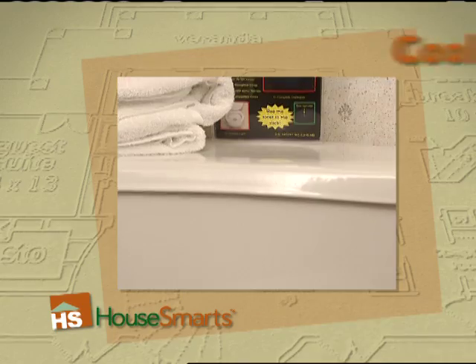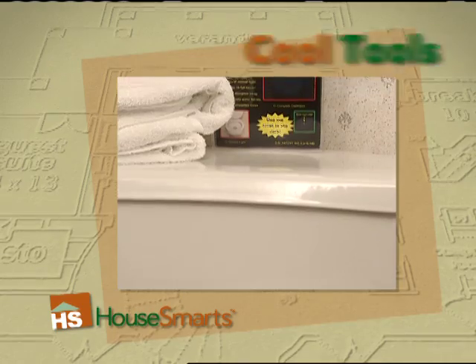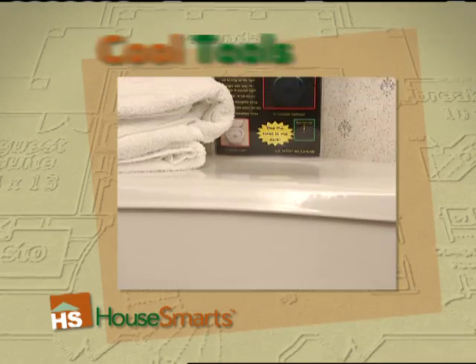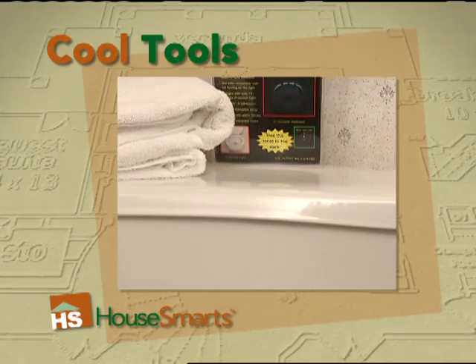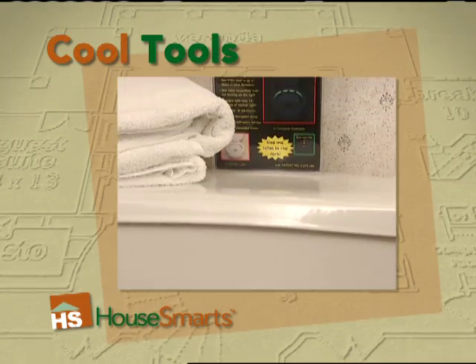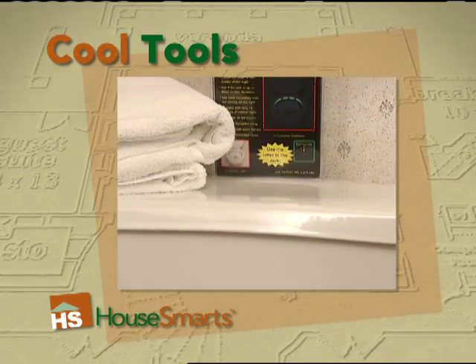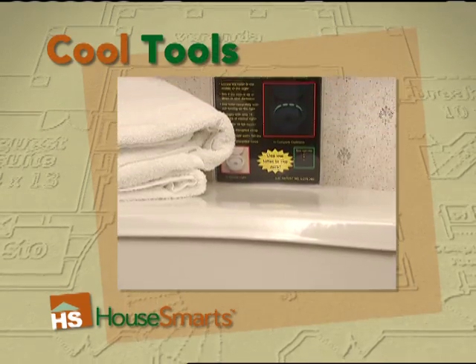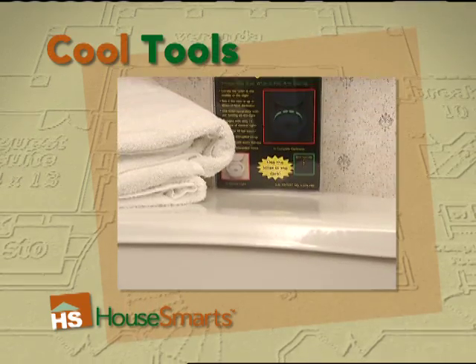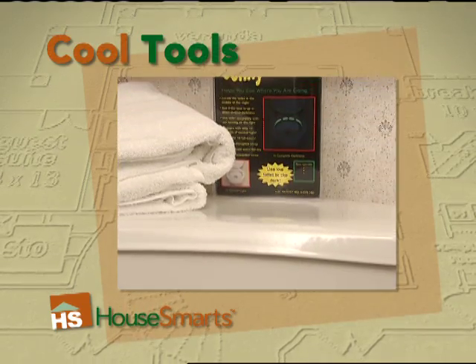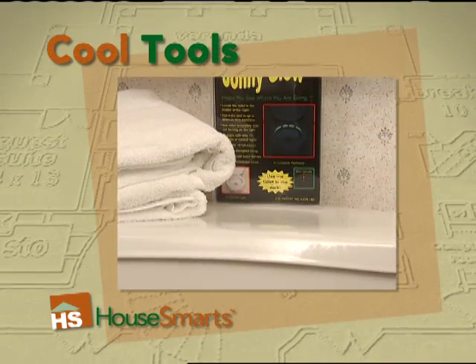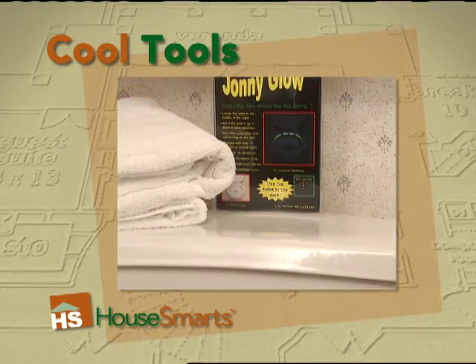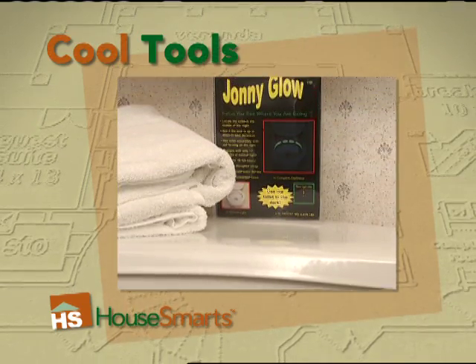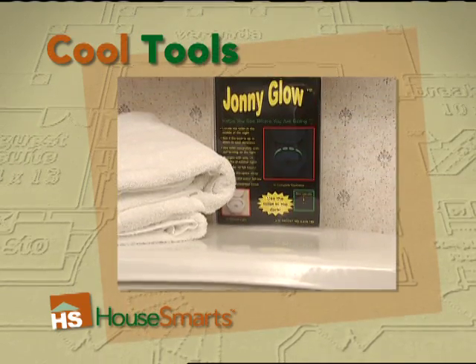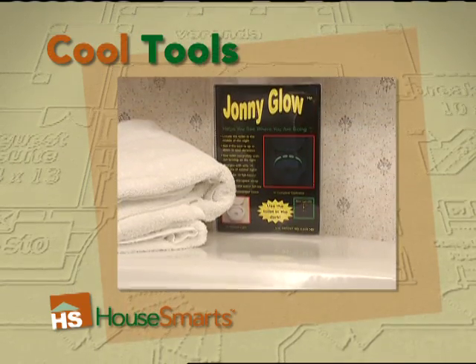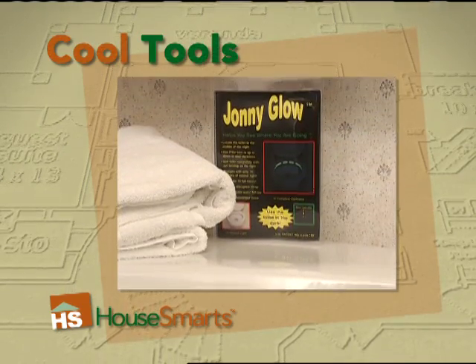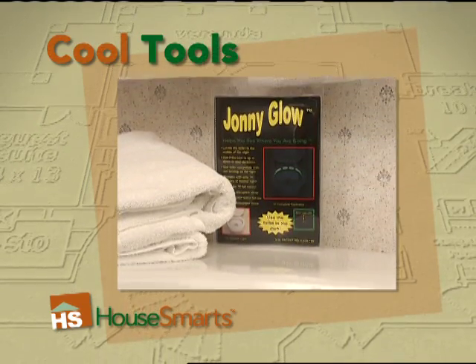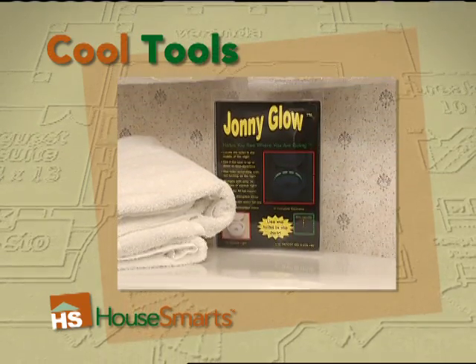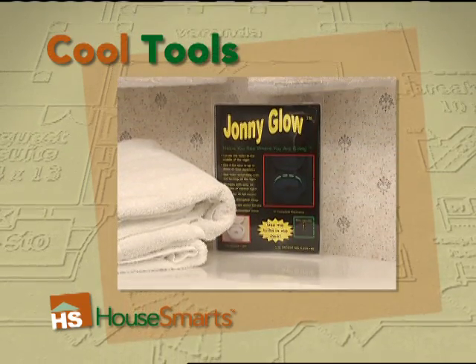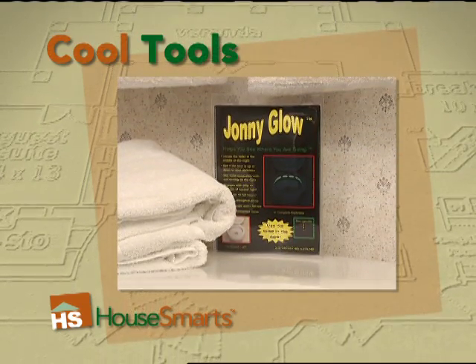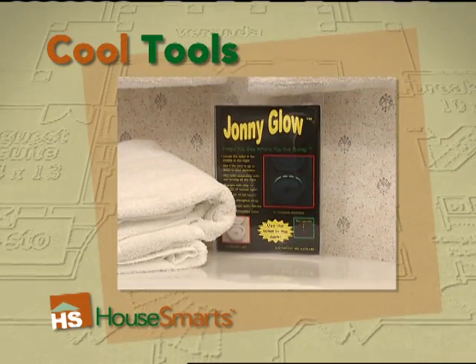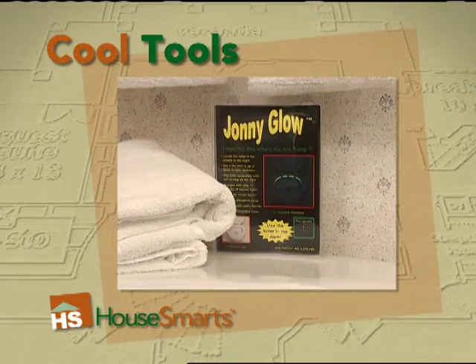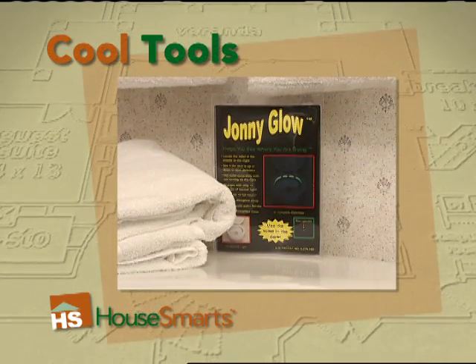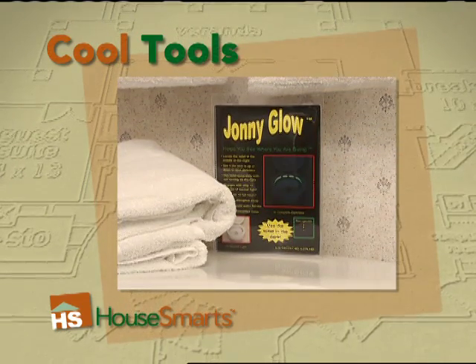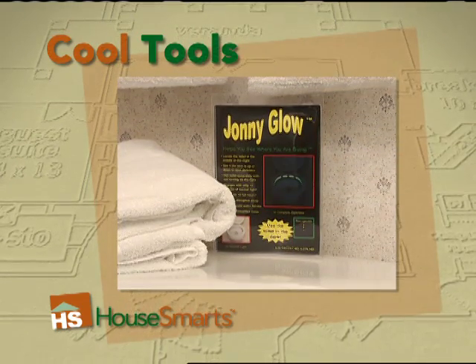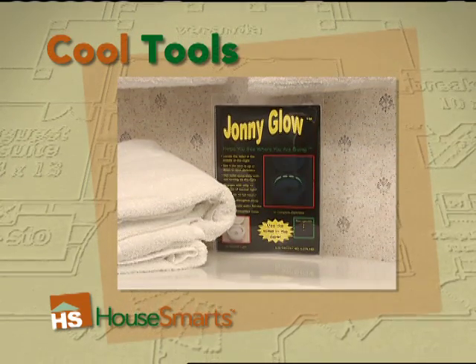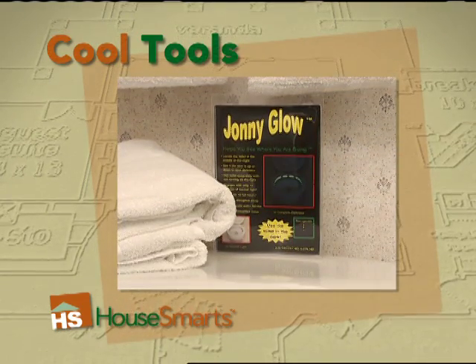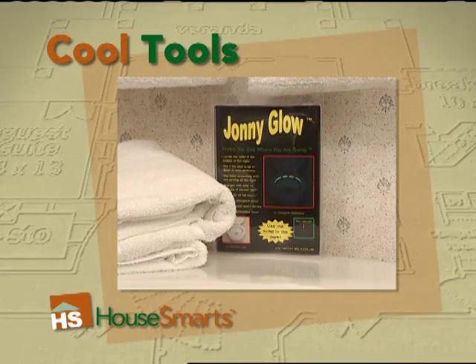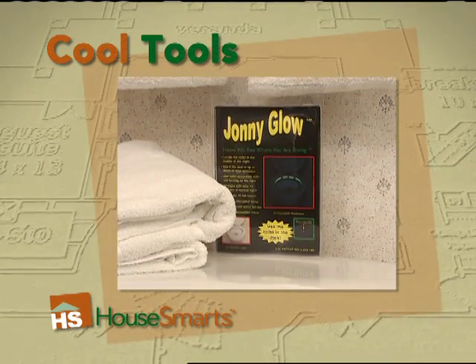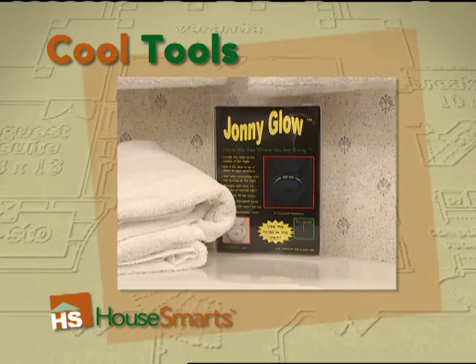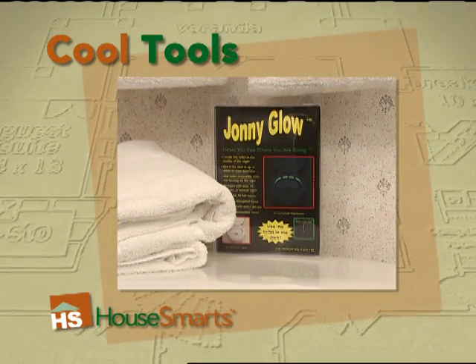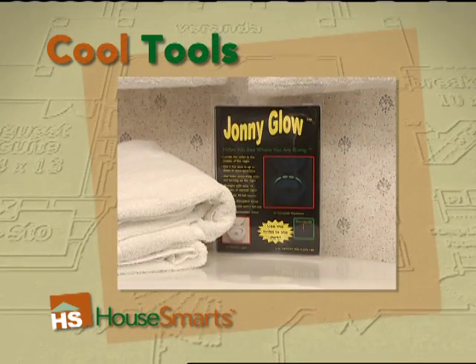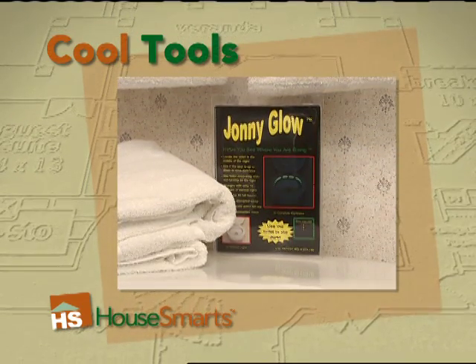All right, you can snicker if you want, but you'll know right away if the Johnny Glow is right for you or your husband.